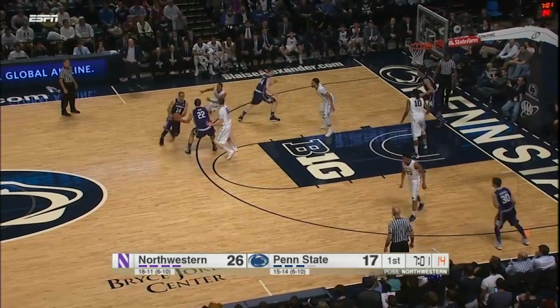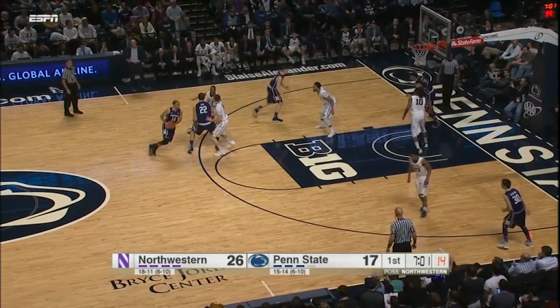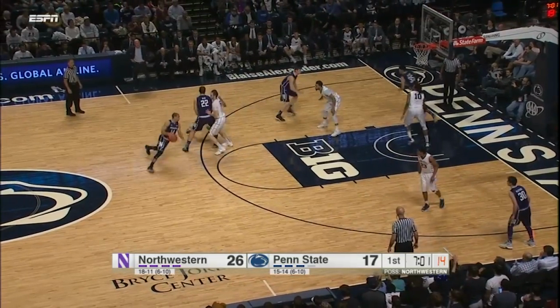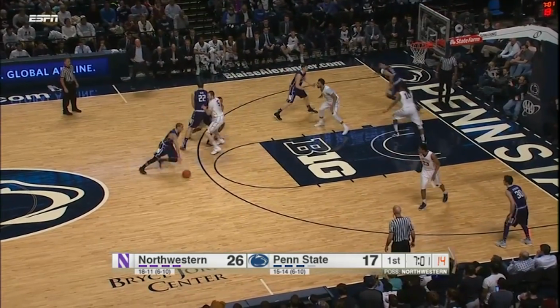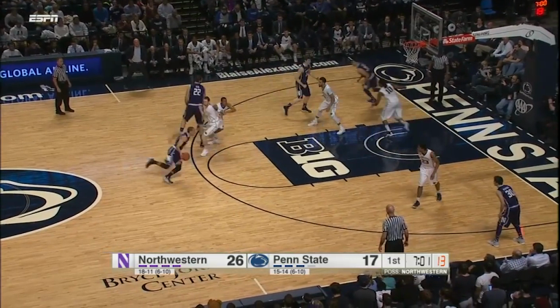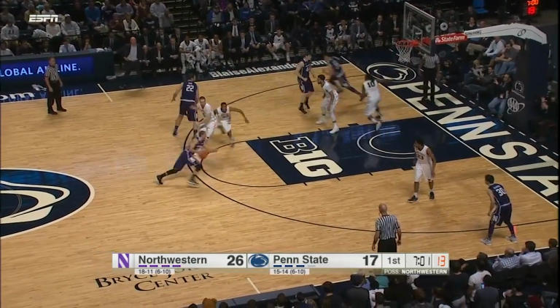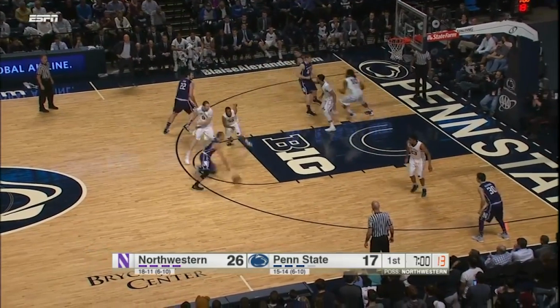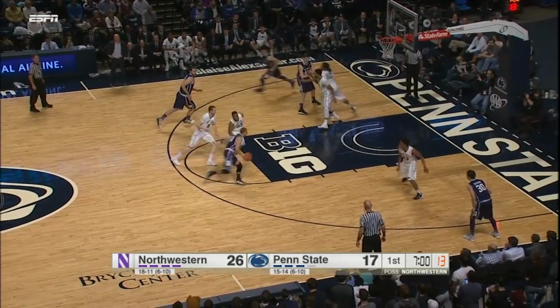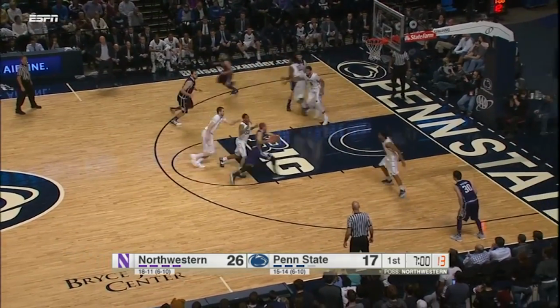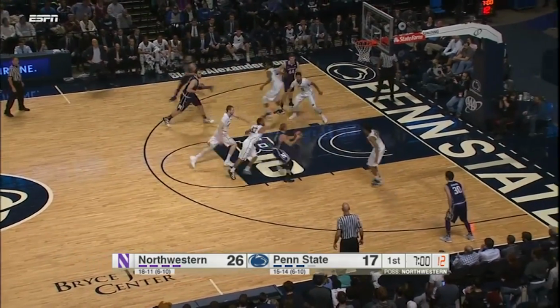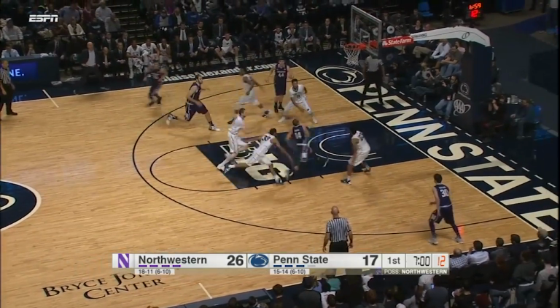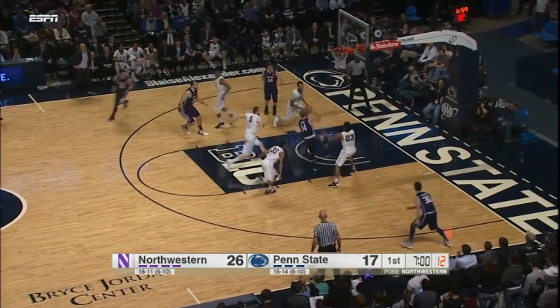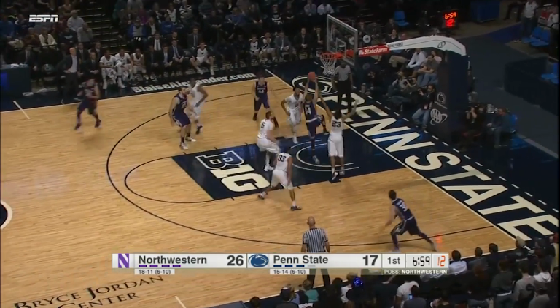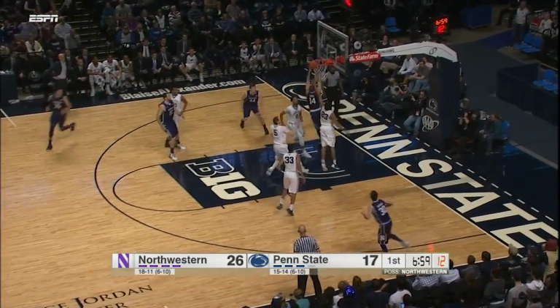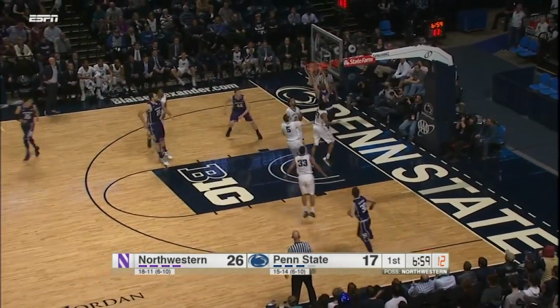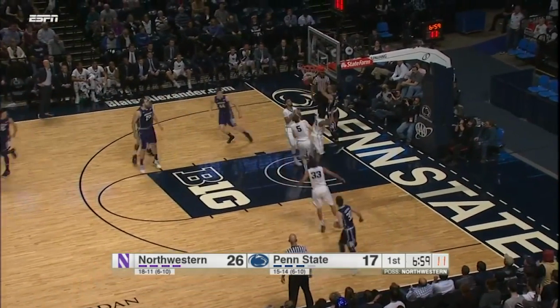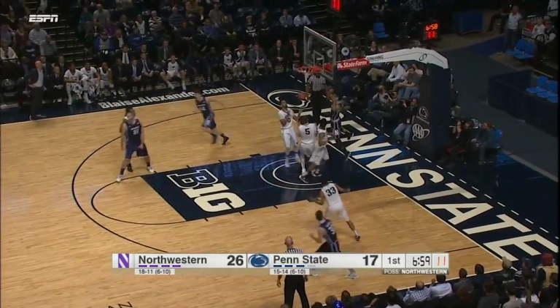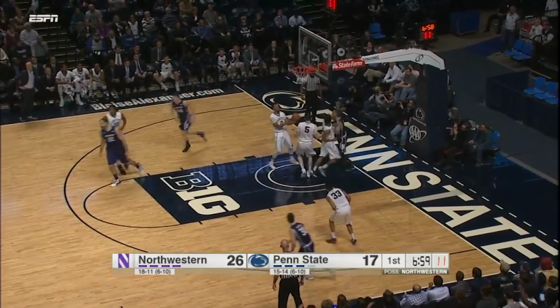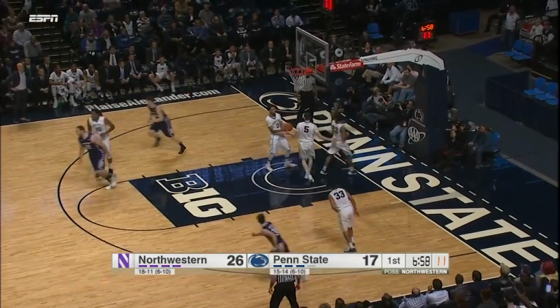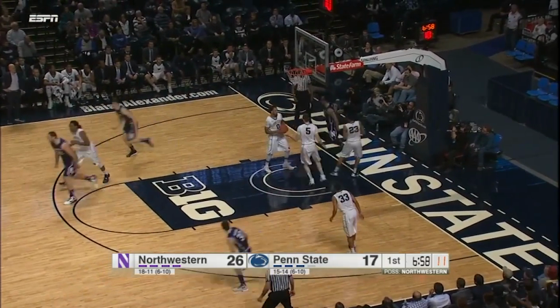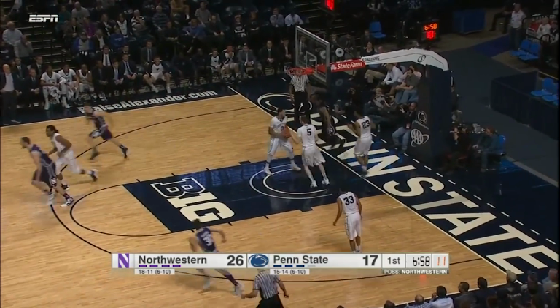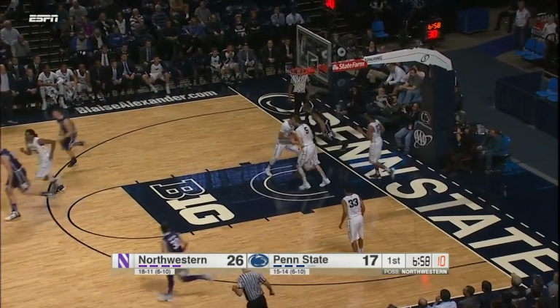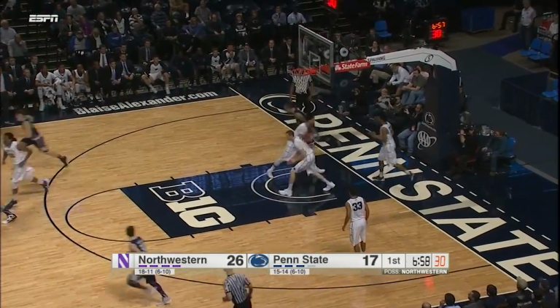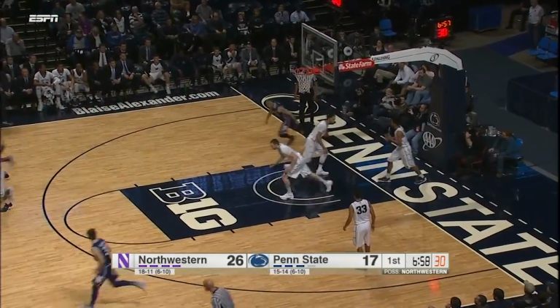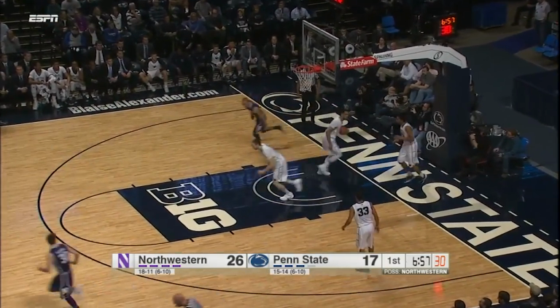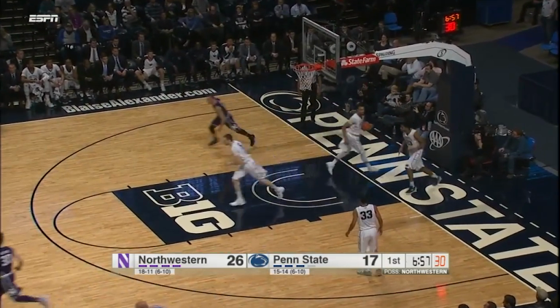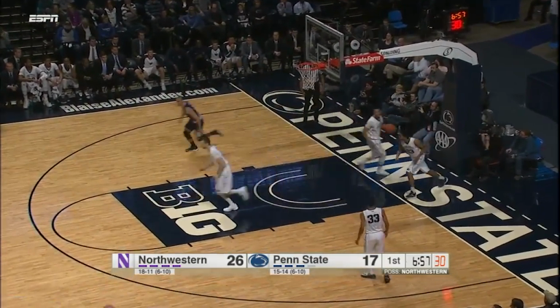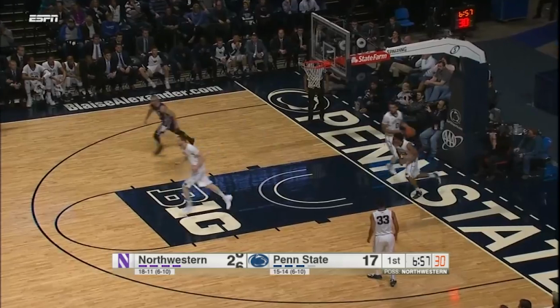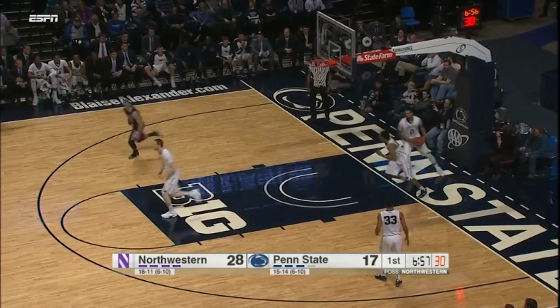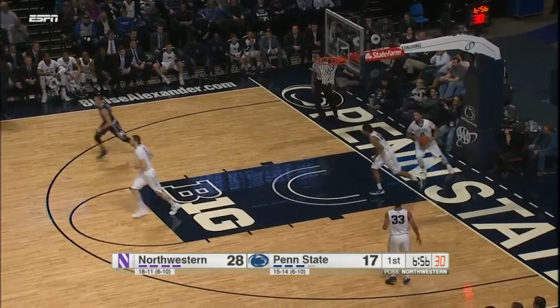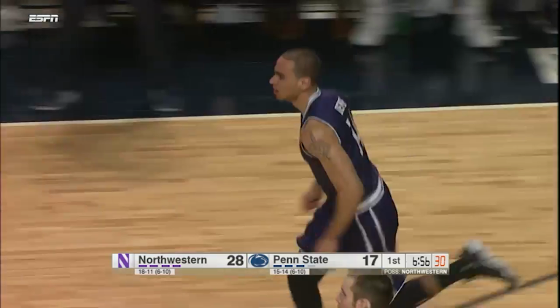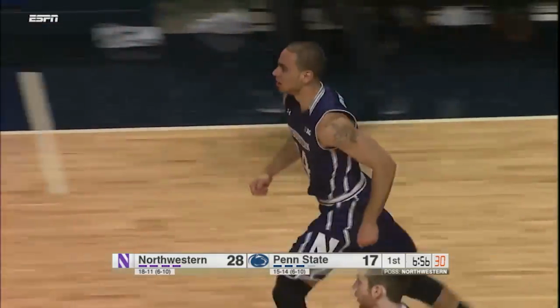Look how hard Demps comes to the ball, and he explodes to the rim for a two-hand jam!